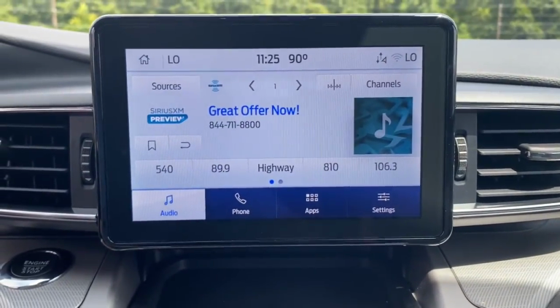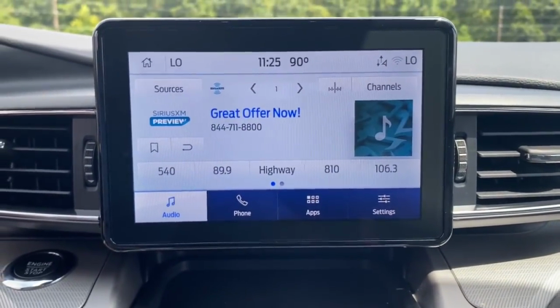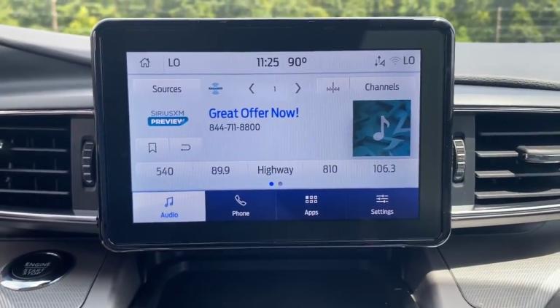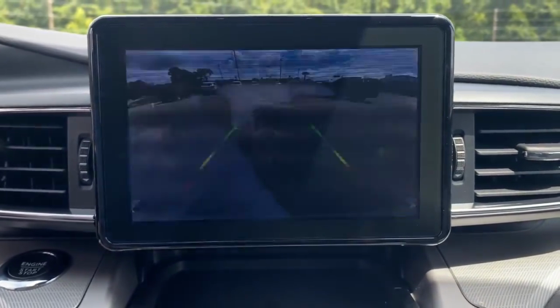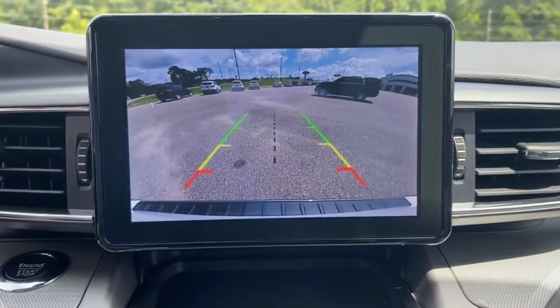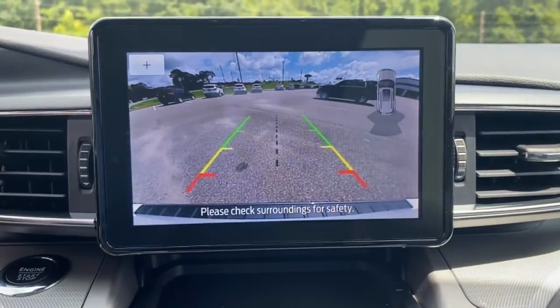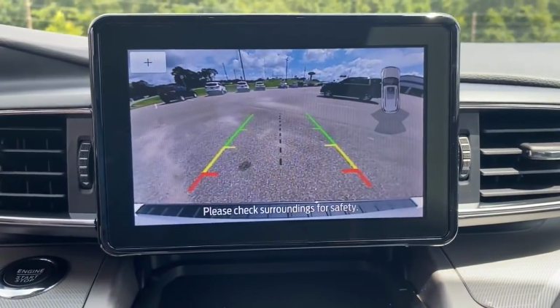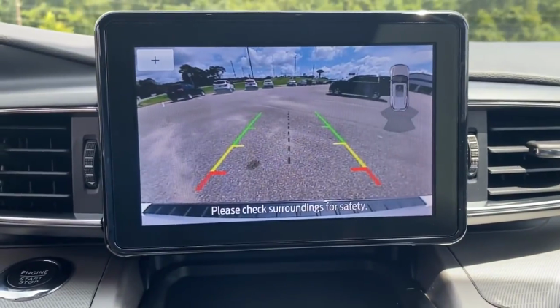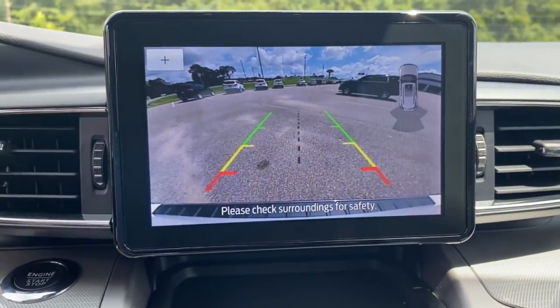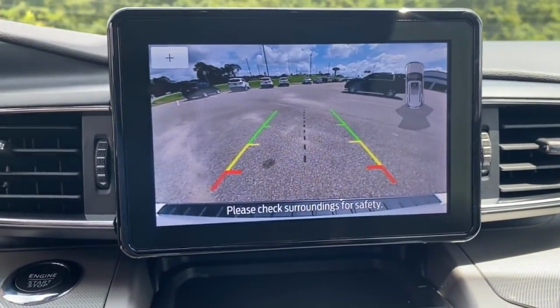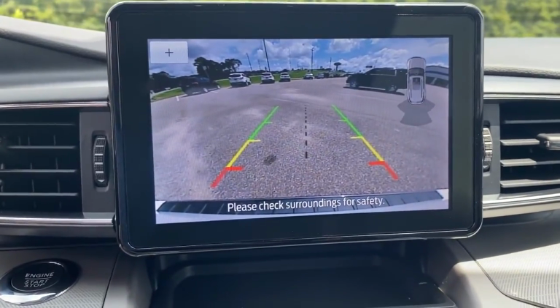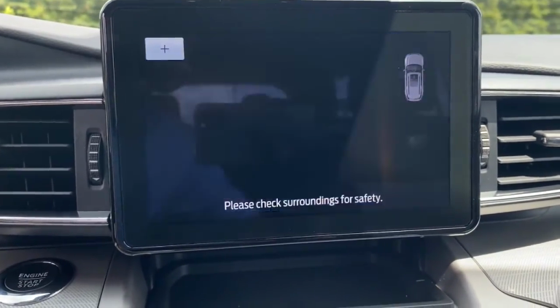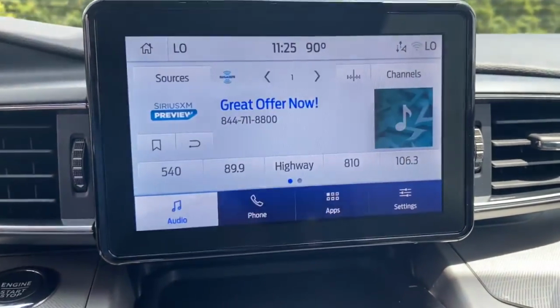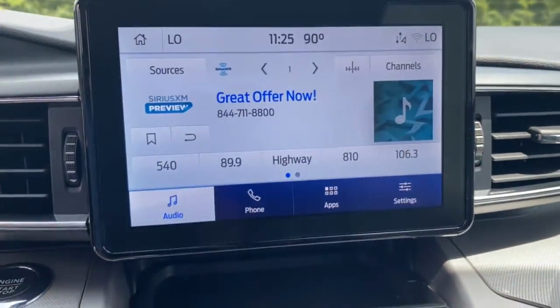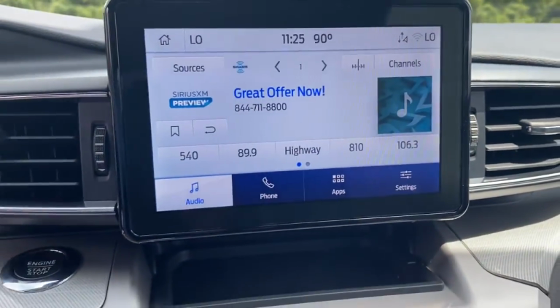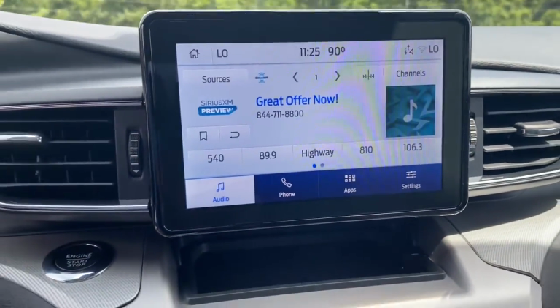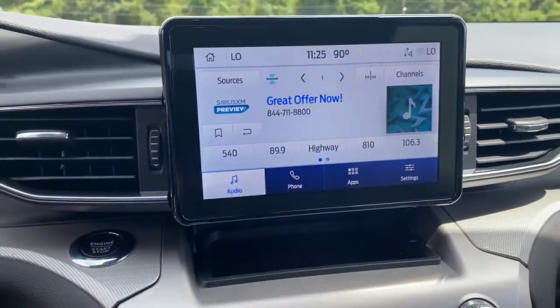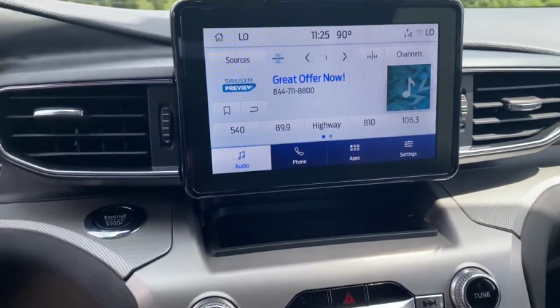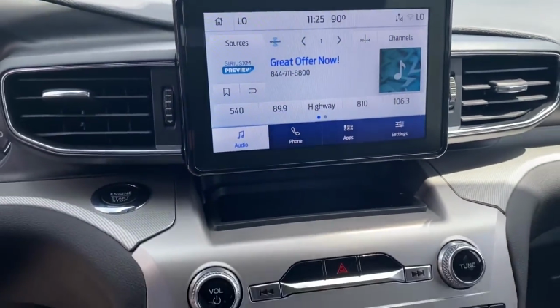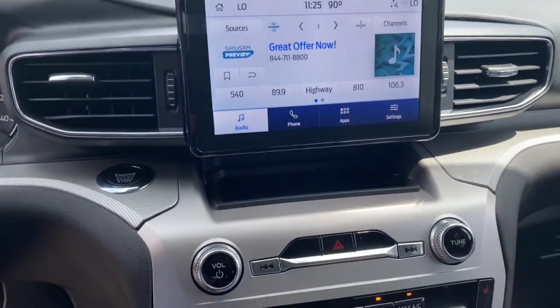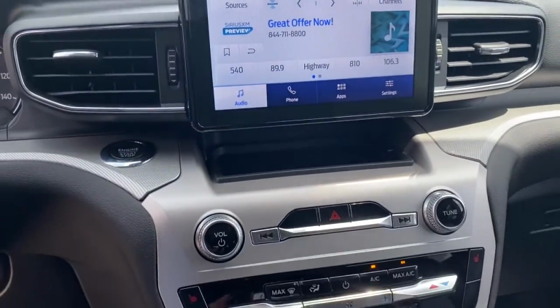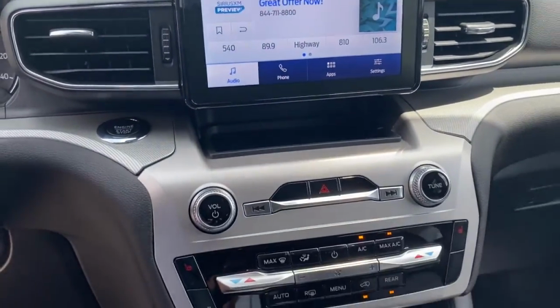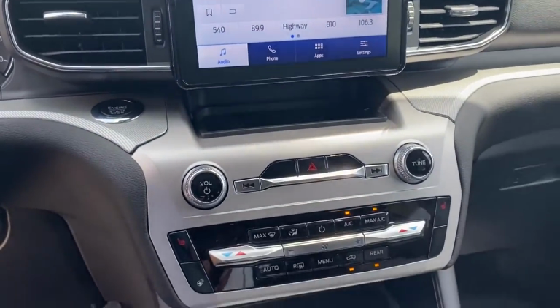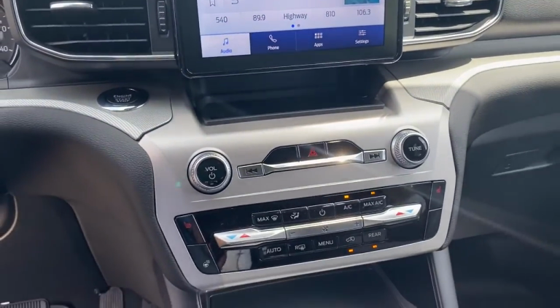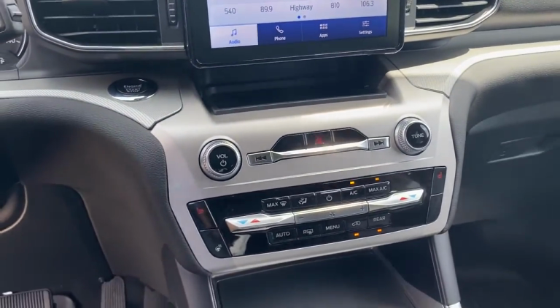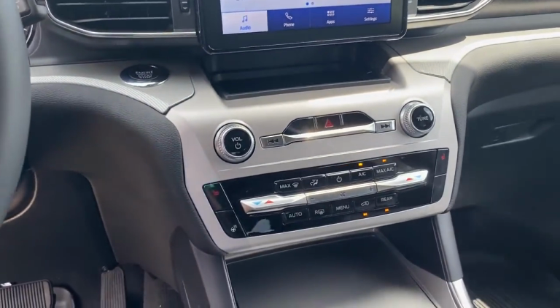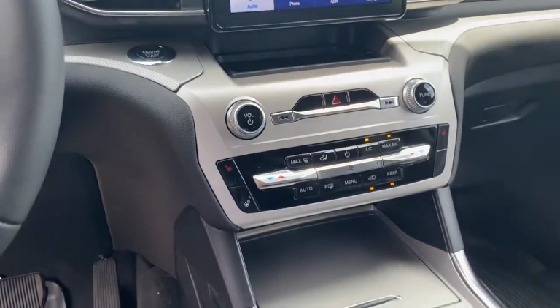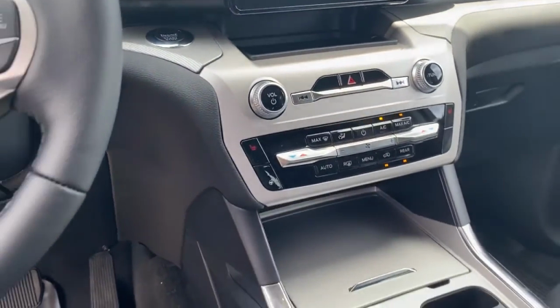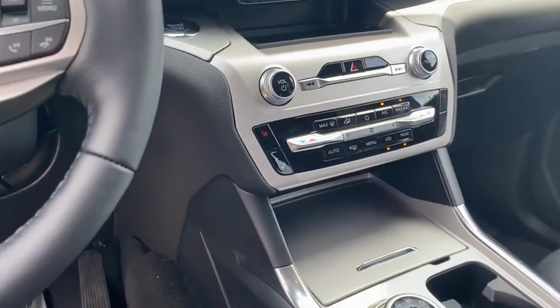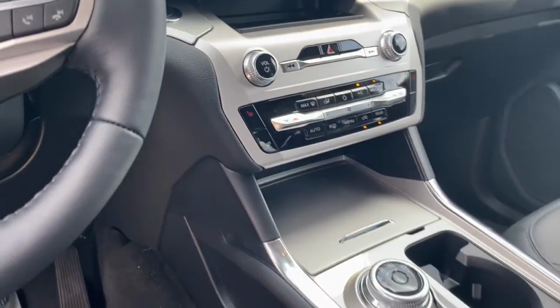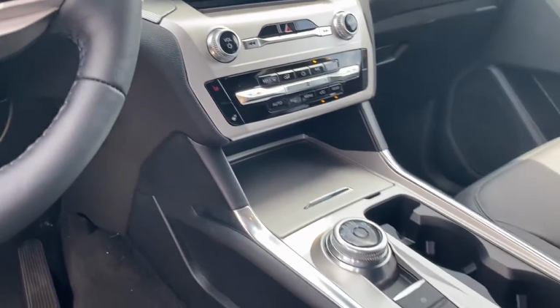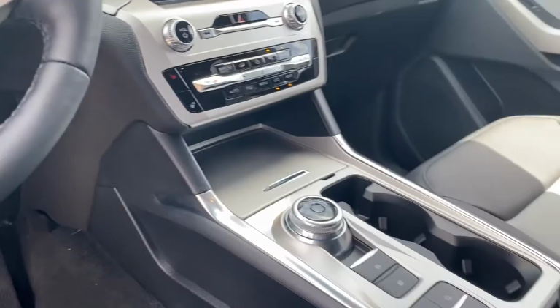Heated front seat, electronic stability control, dual-zone AC, and intermittent wipers.